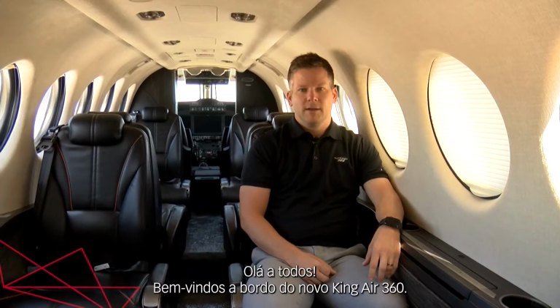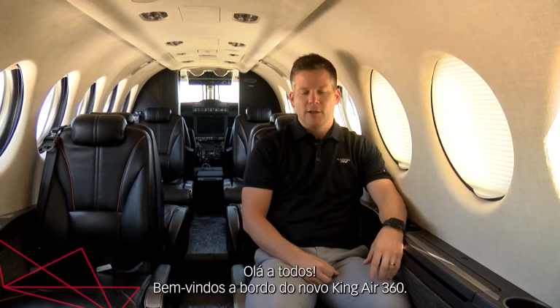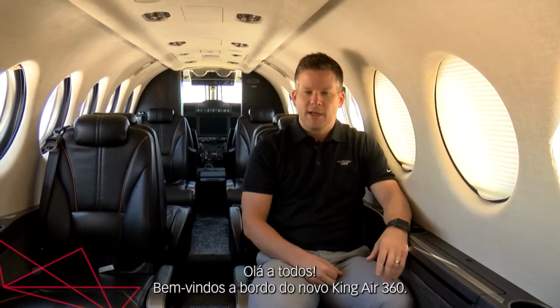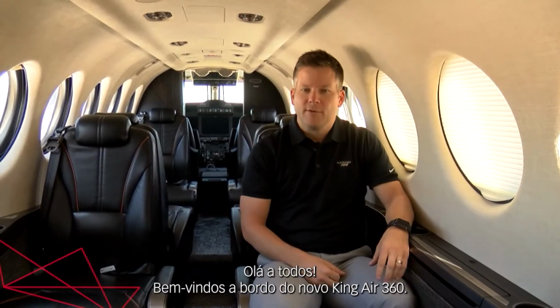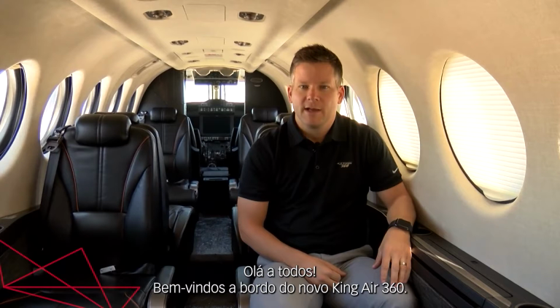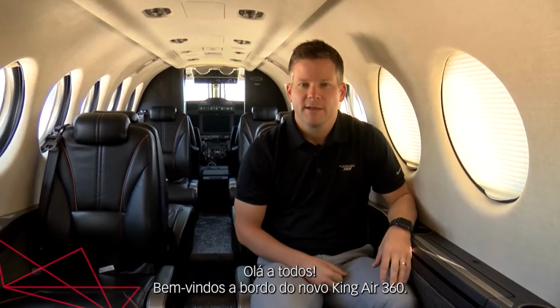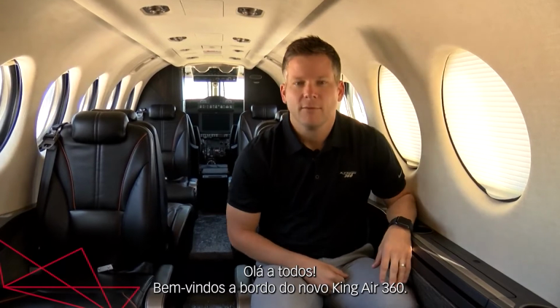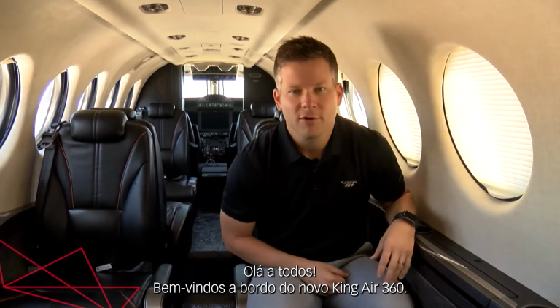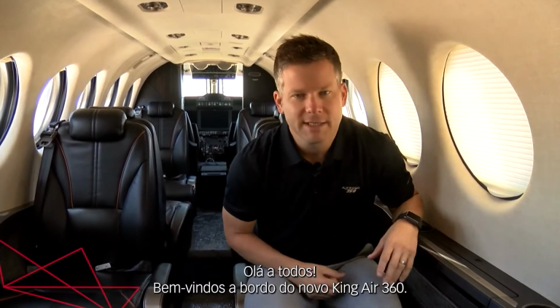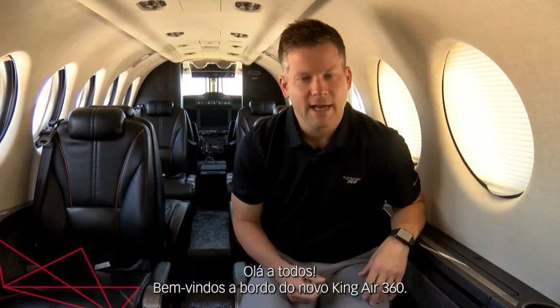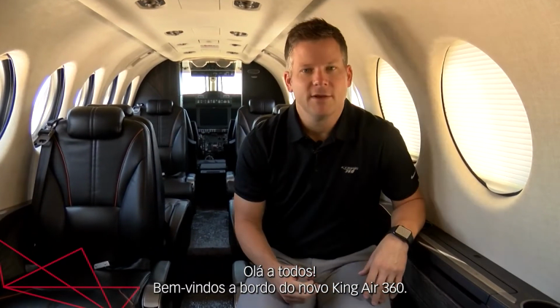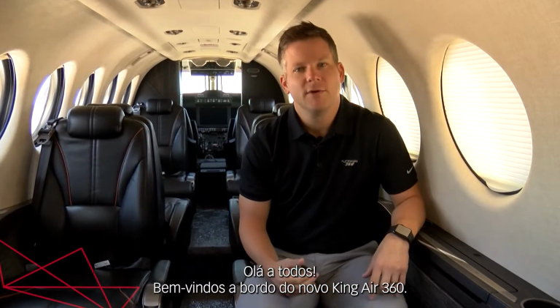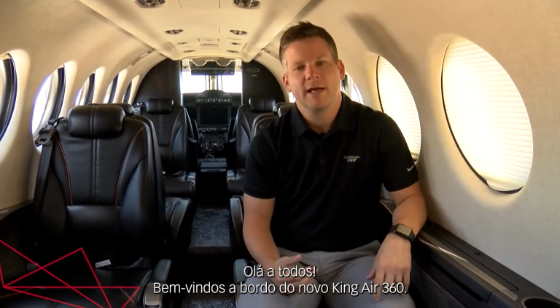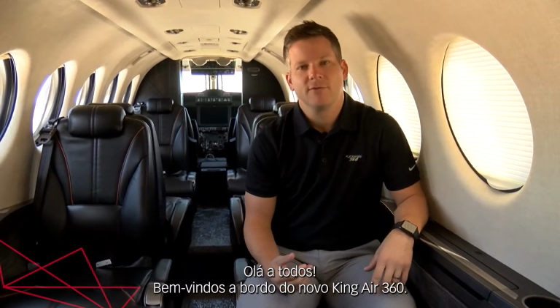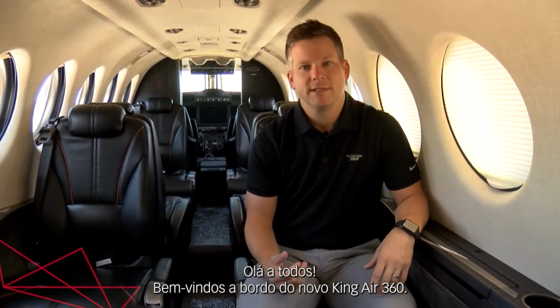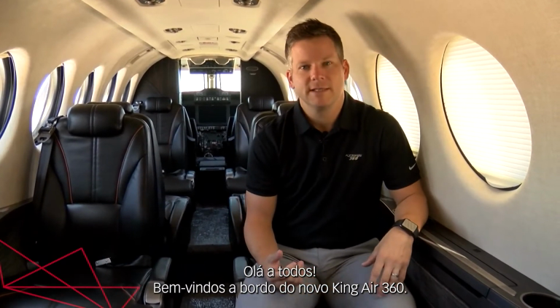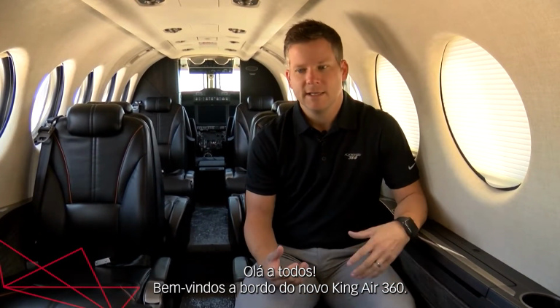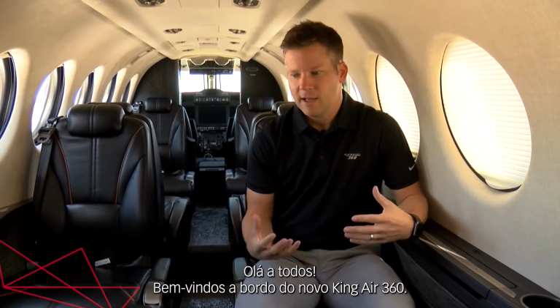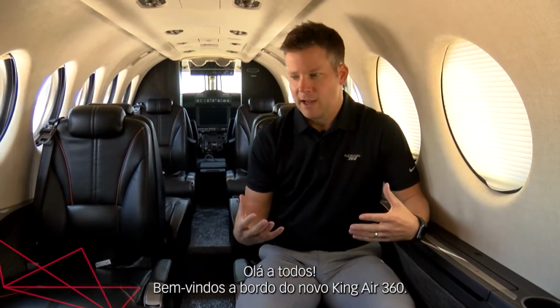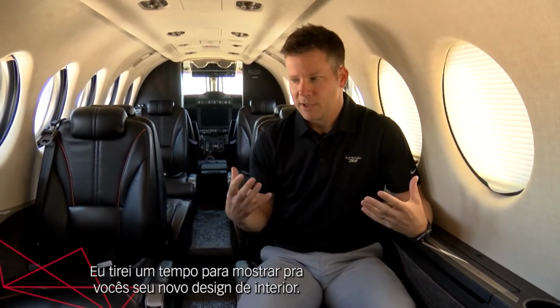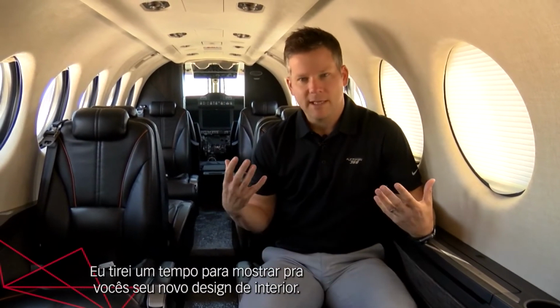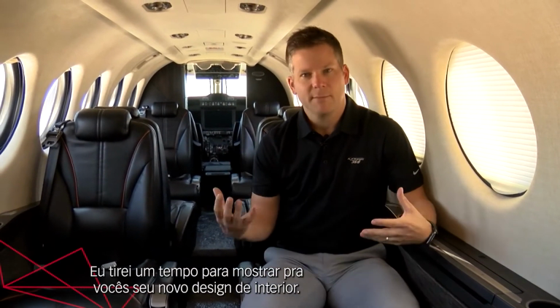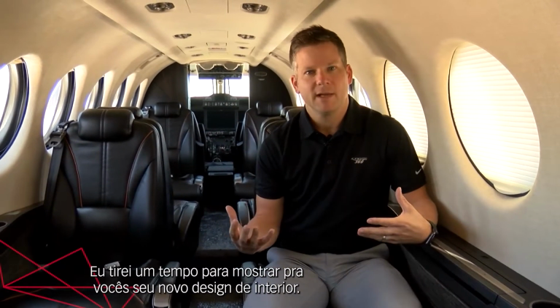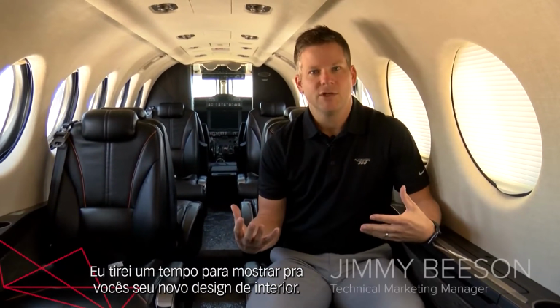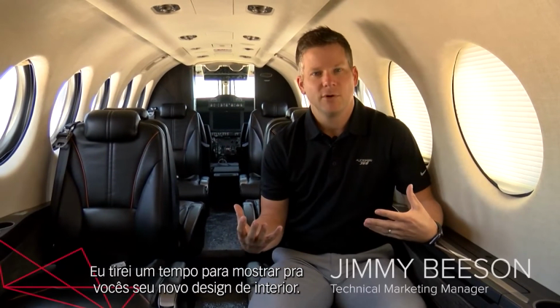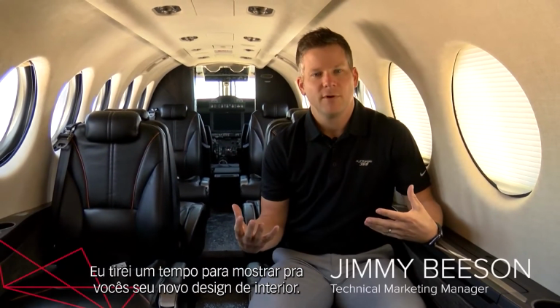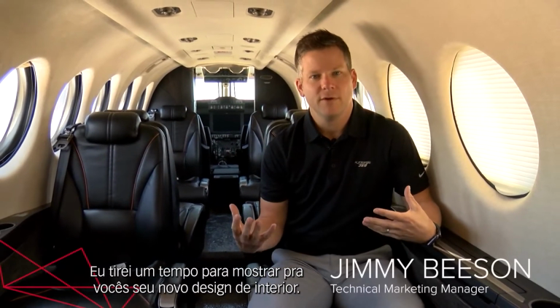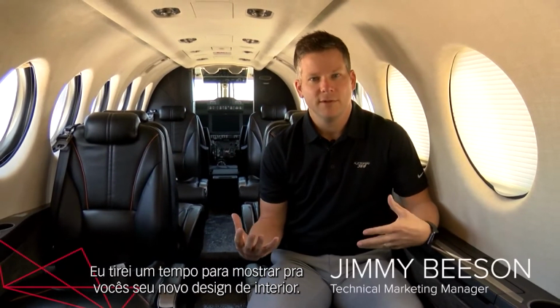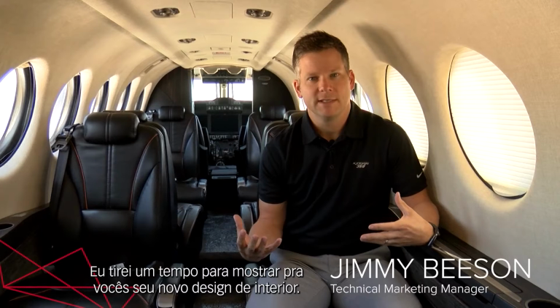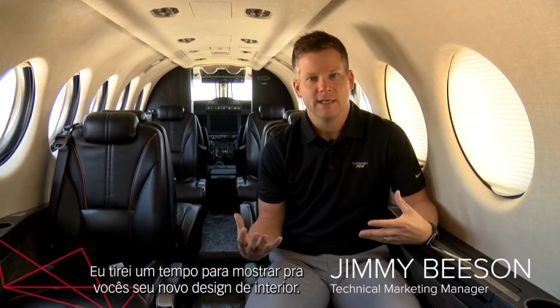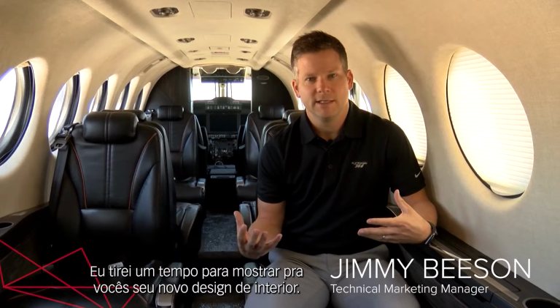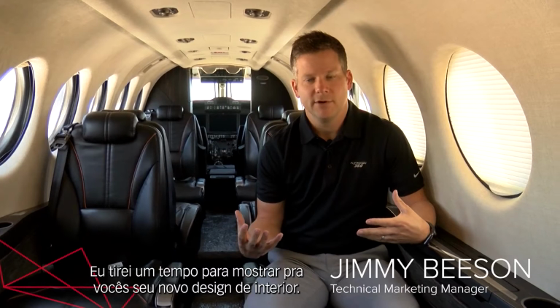Hello again everybody. Welcome inside the new King Air 360. I'm going to take a minute and show you around the newly designed interior.